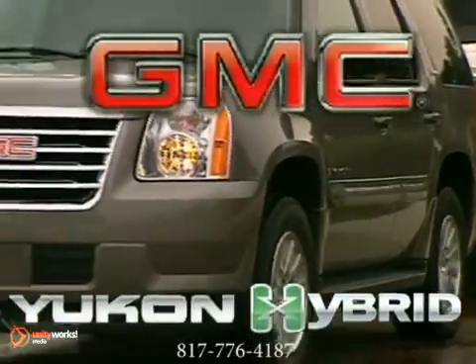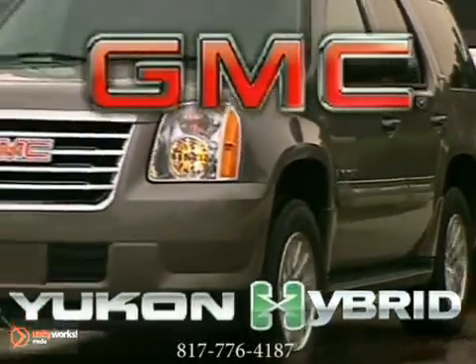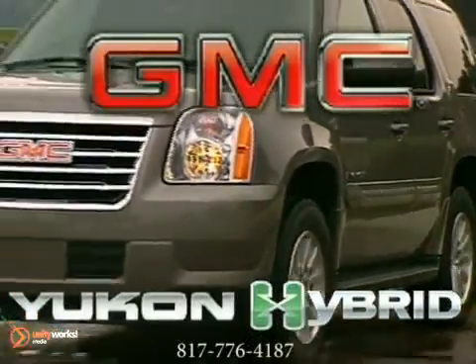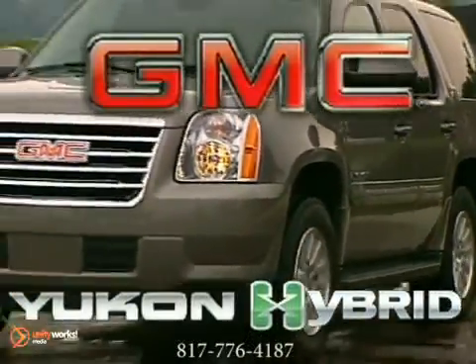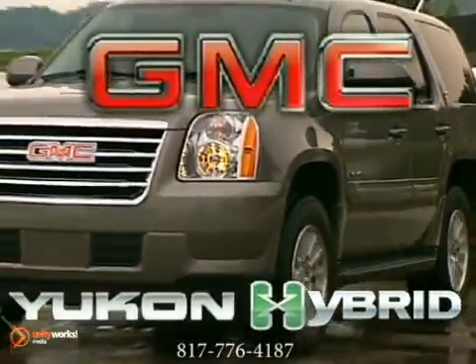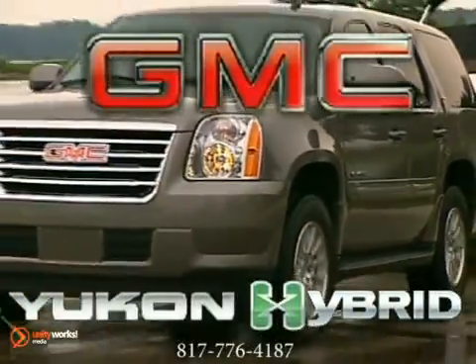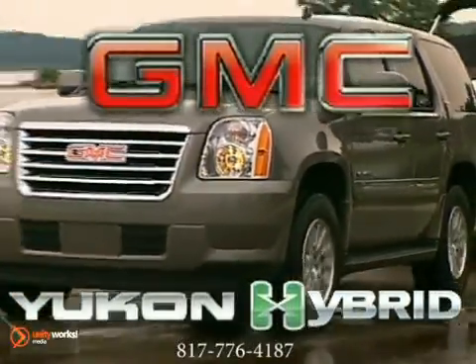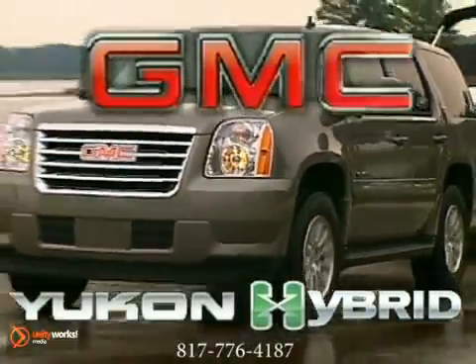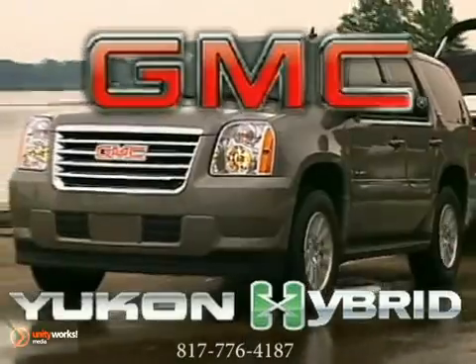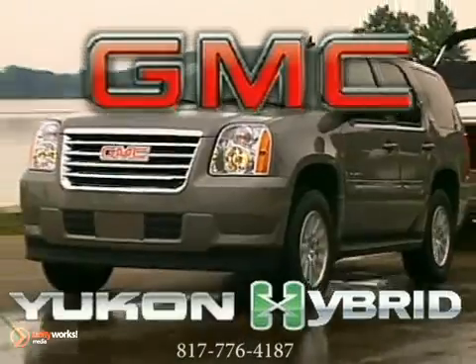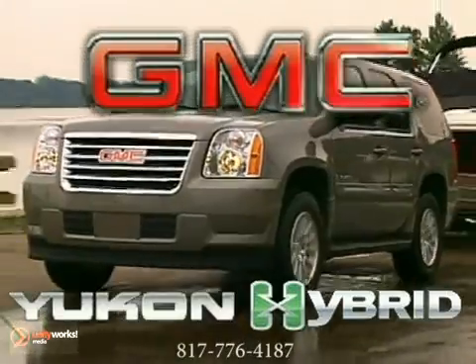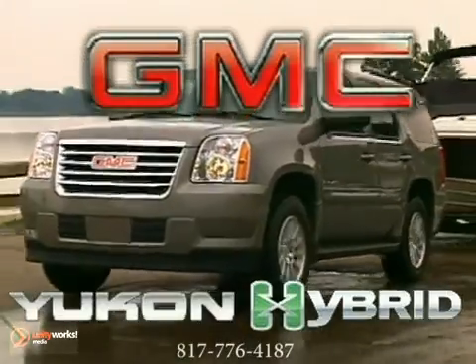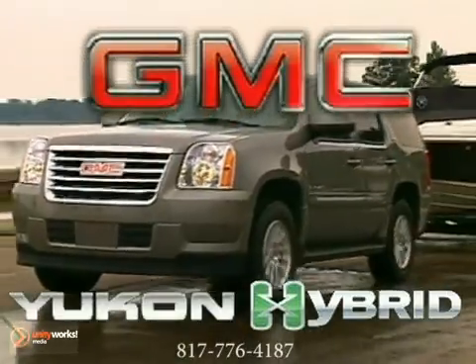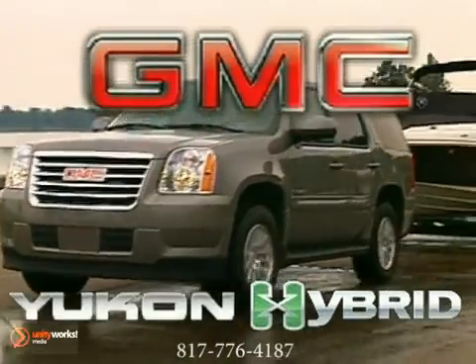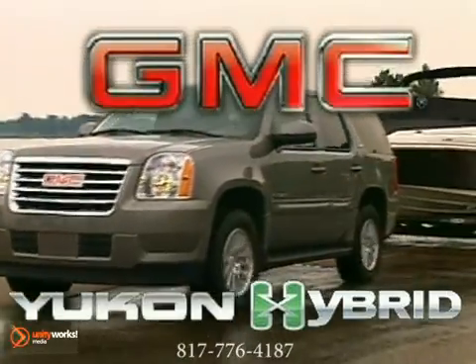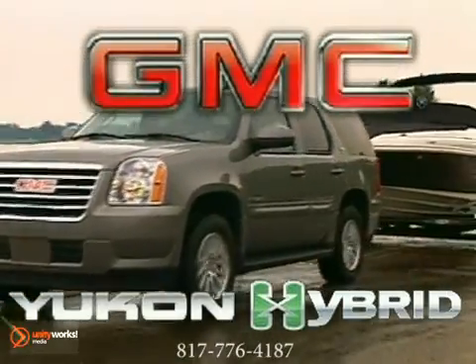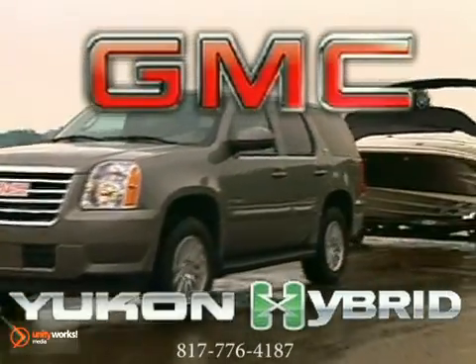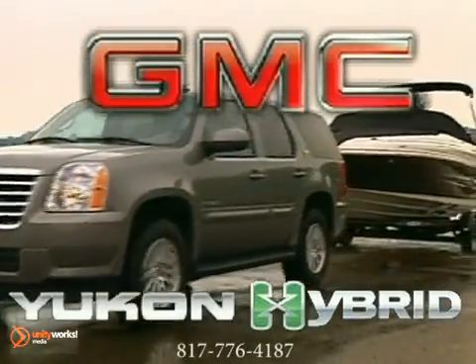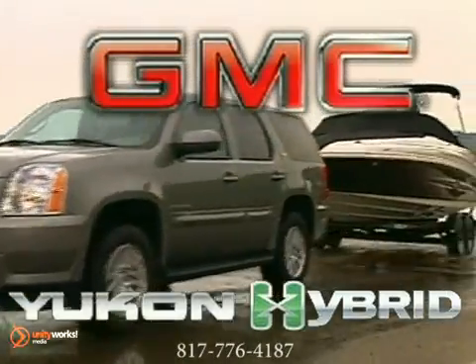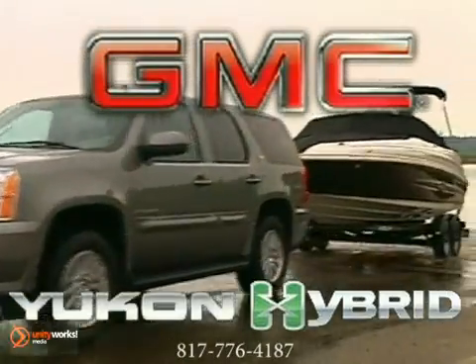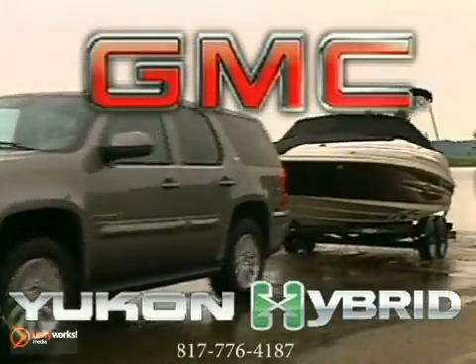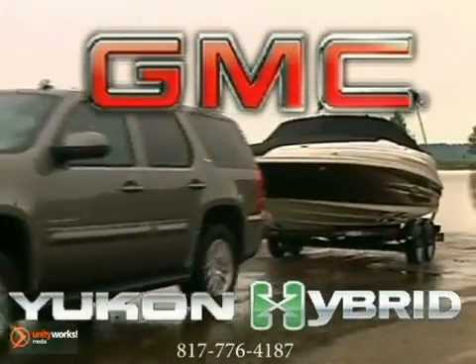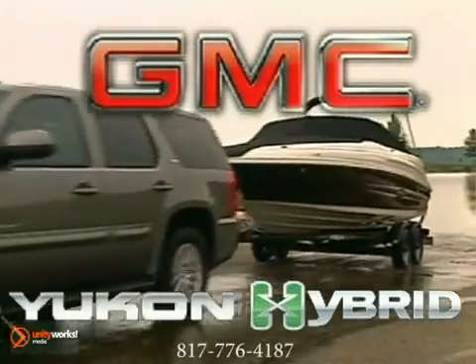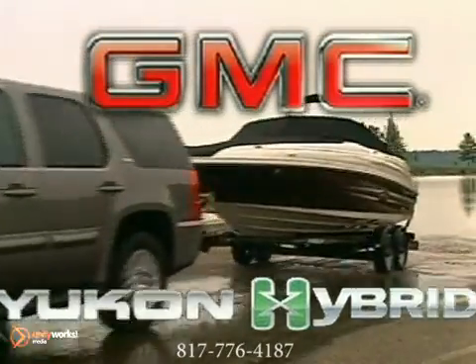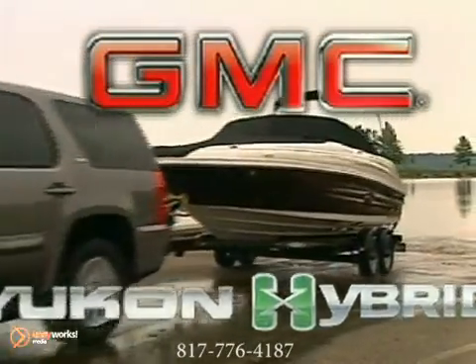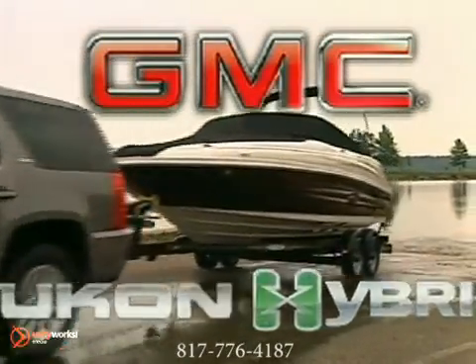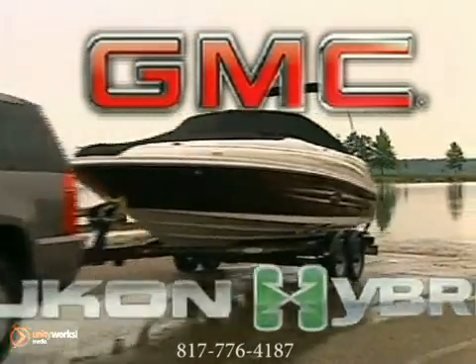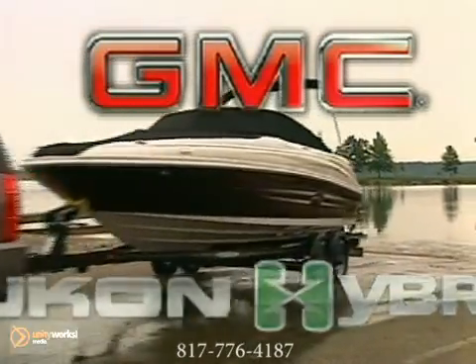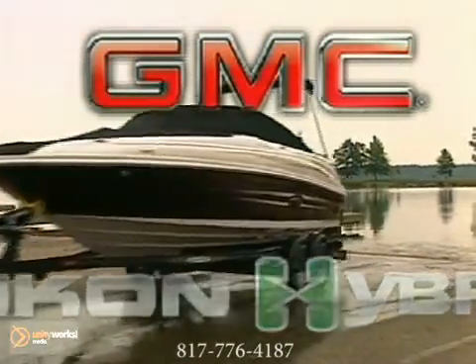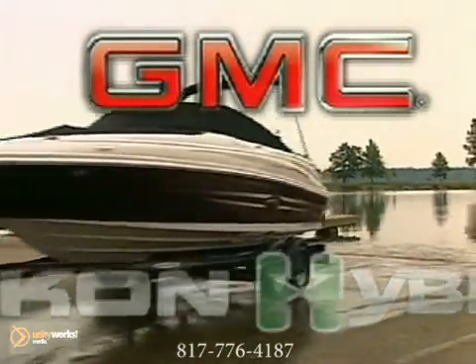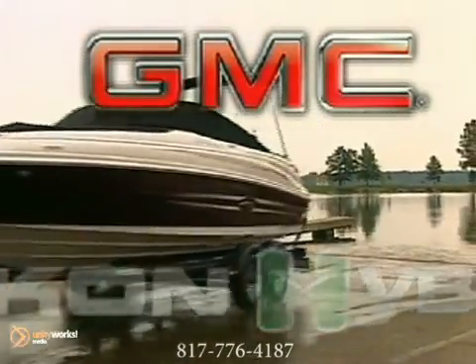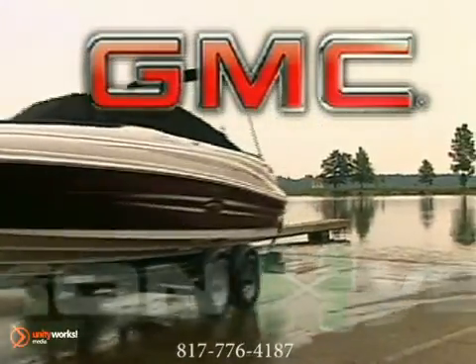The 2012 Yukon Hybrid — everything you'd expect from an SUV with hybrid excellence.